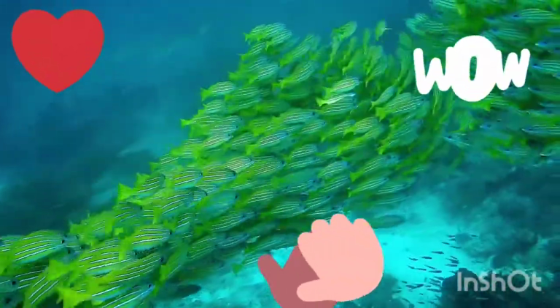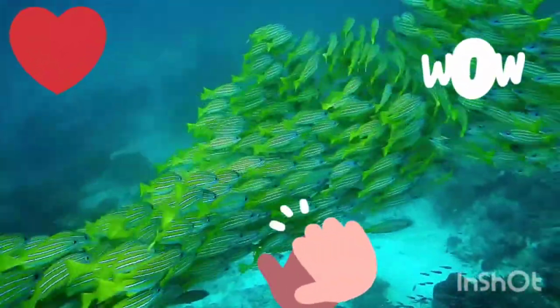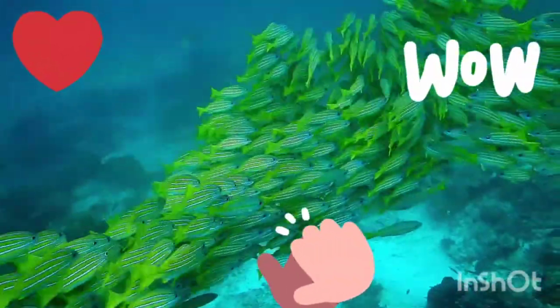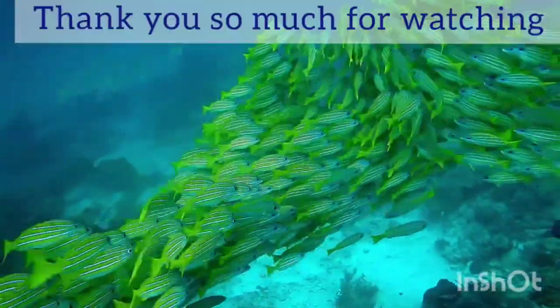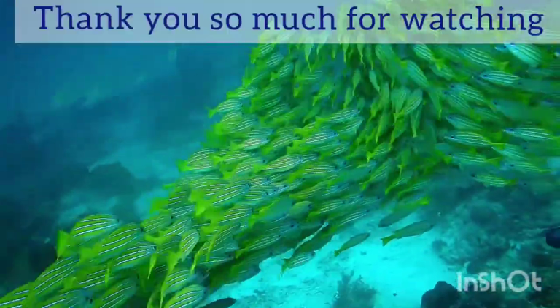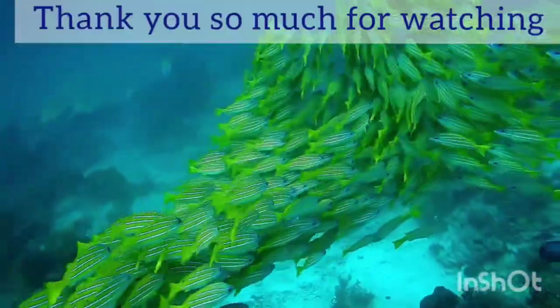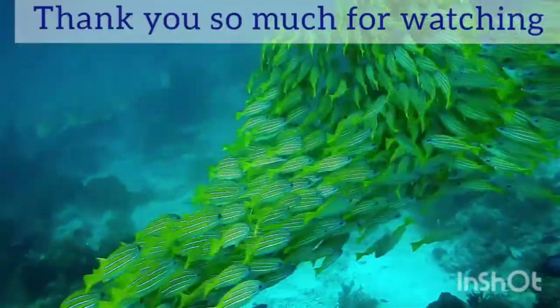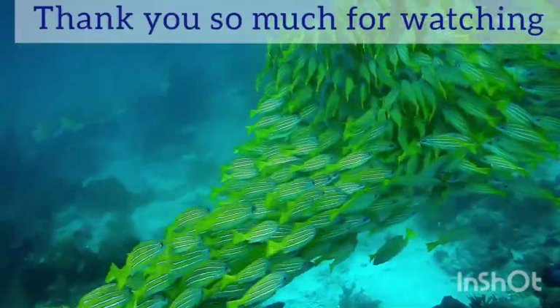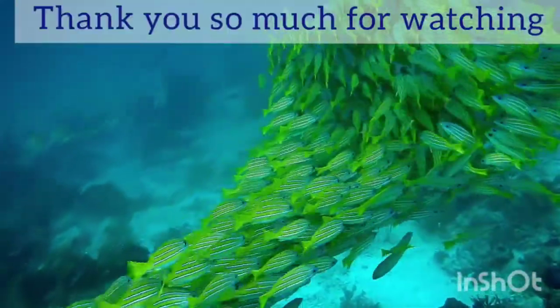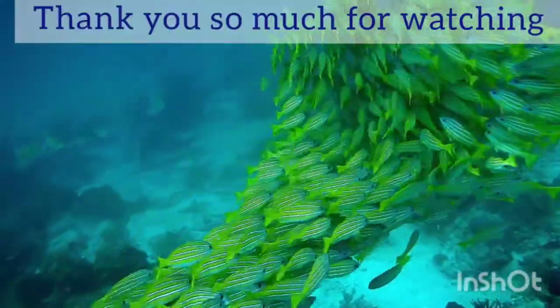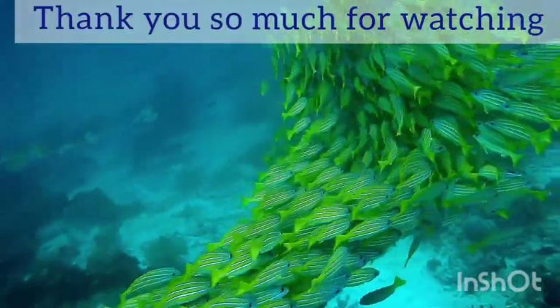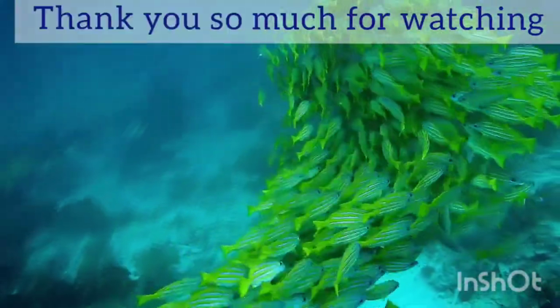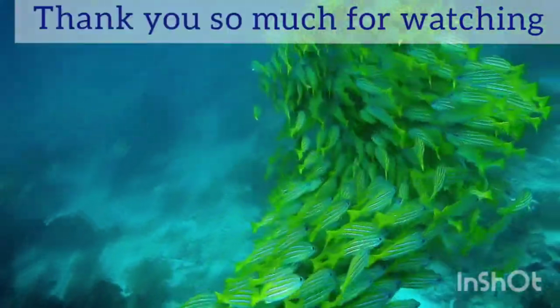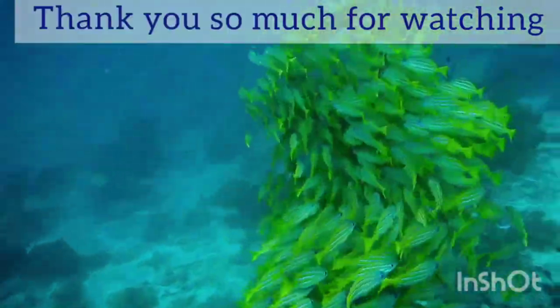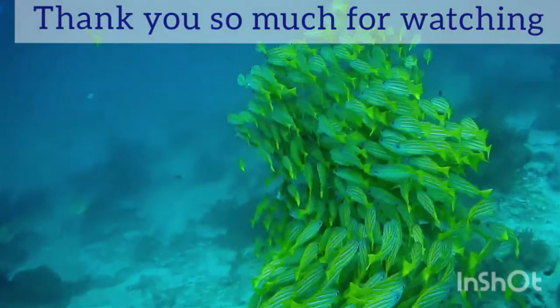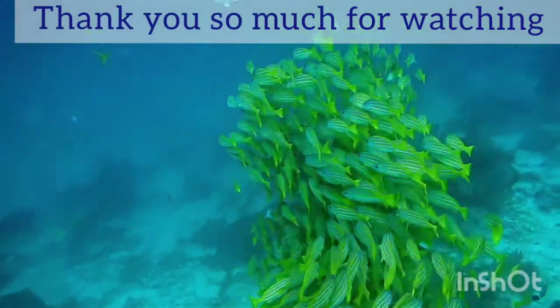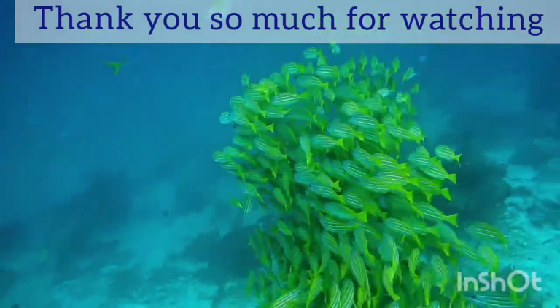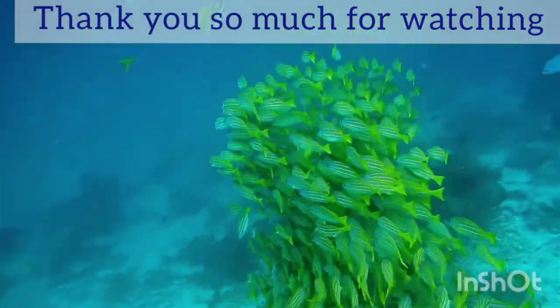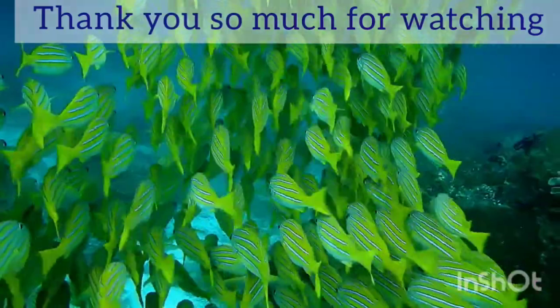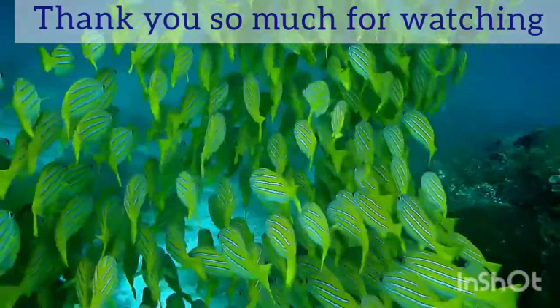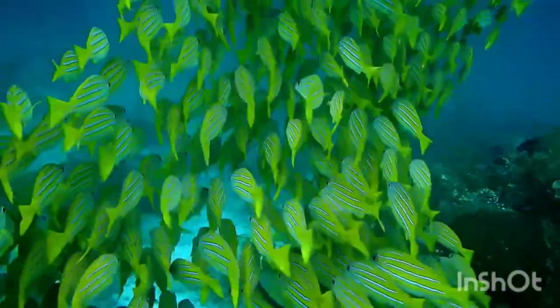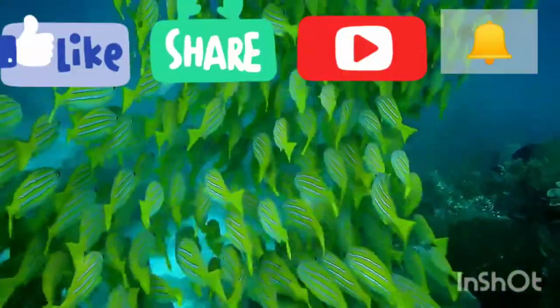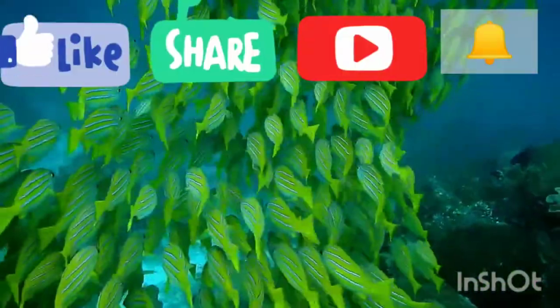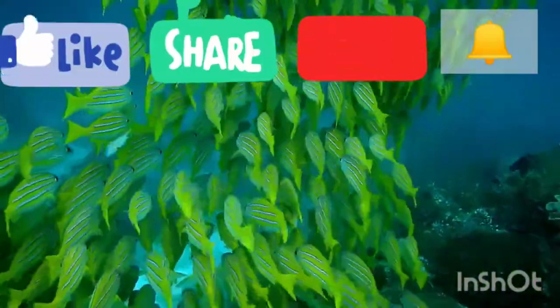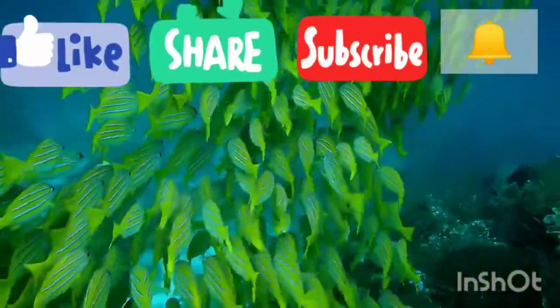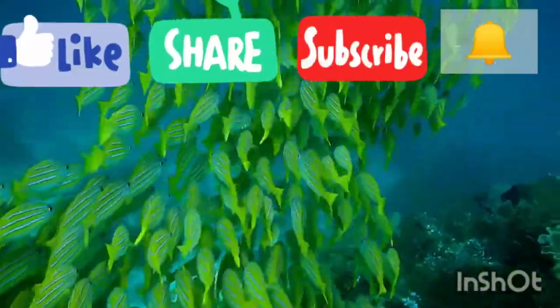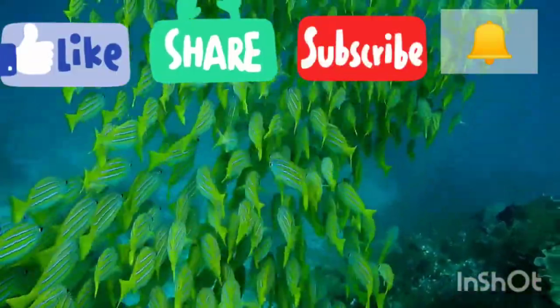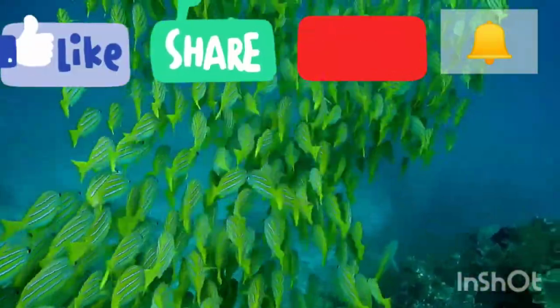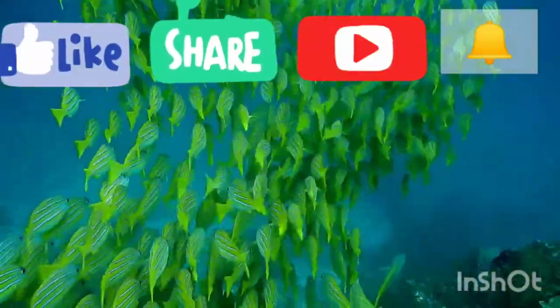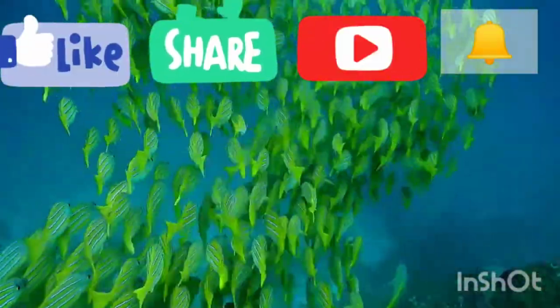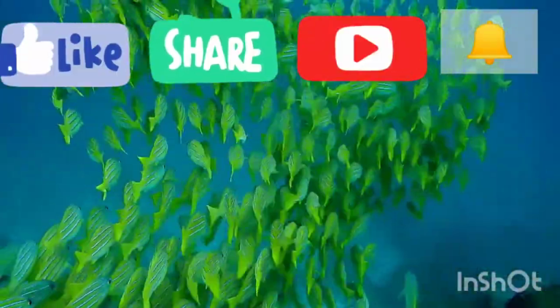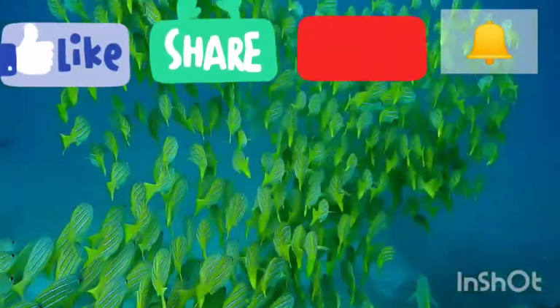Thank you so much for watching. Hope you learned something from this video. Like, share, and subscribe.